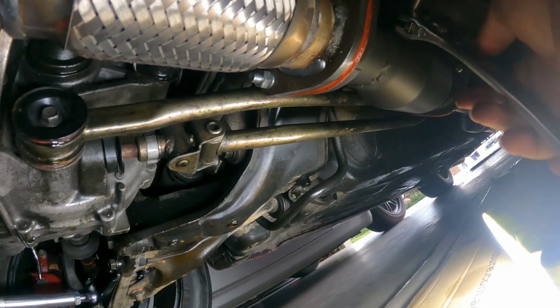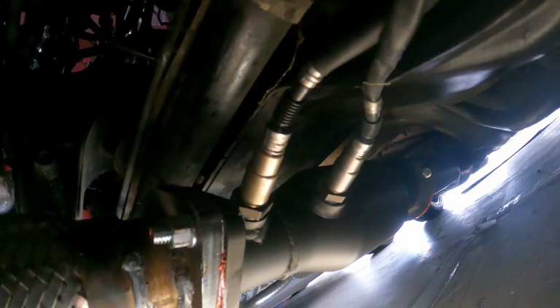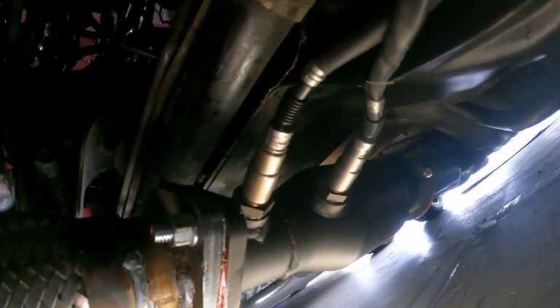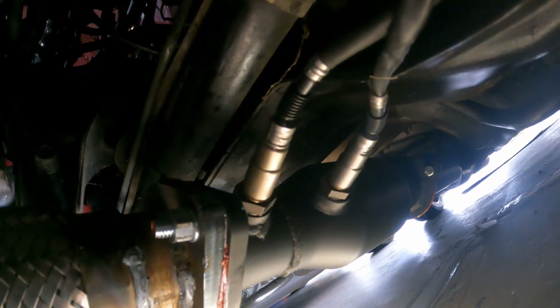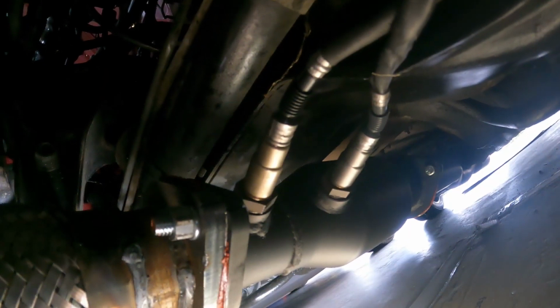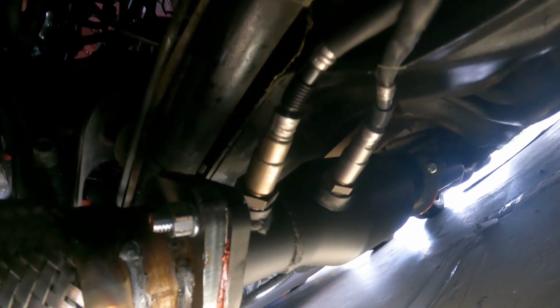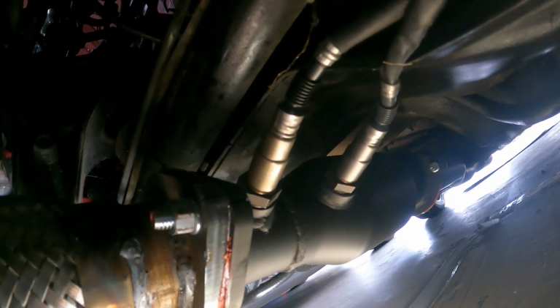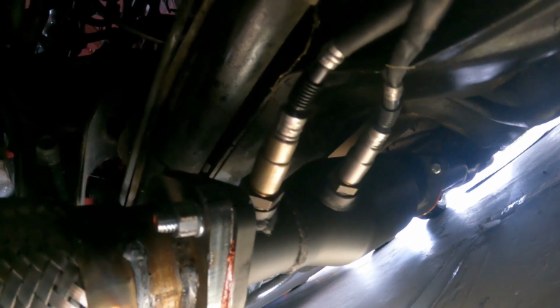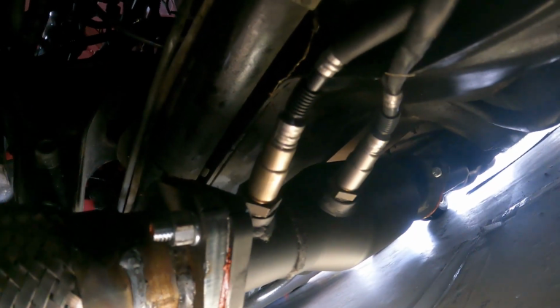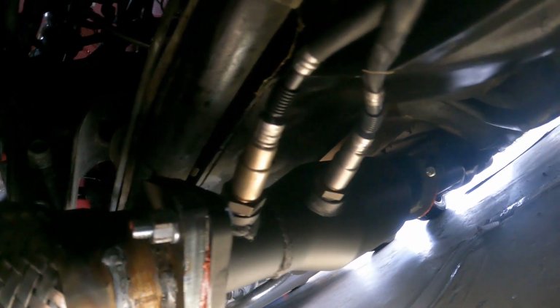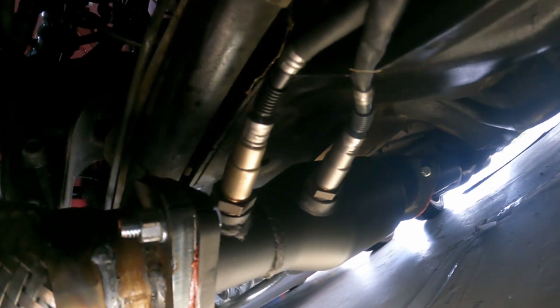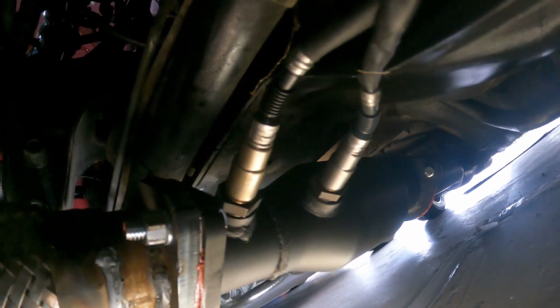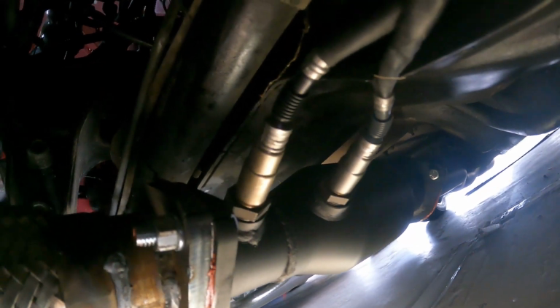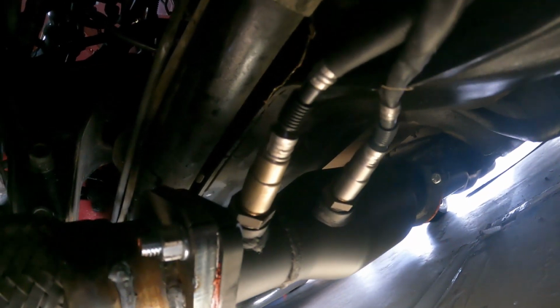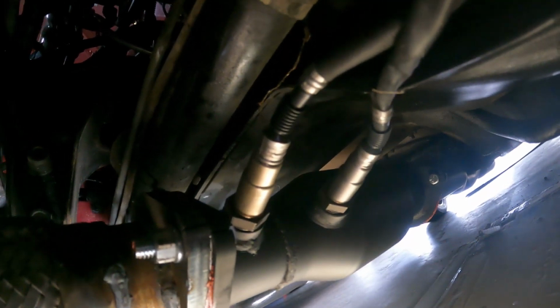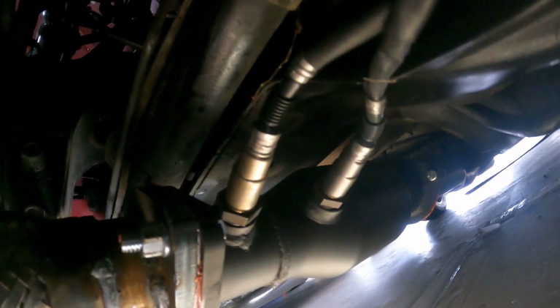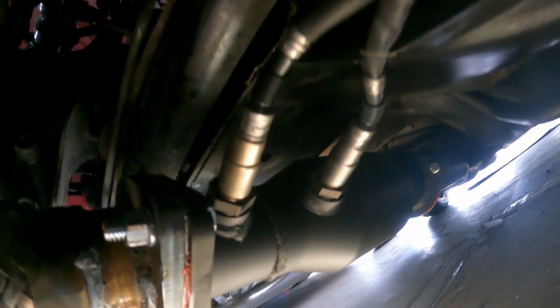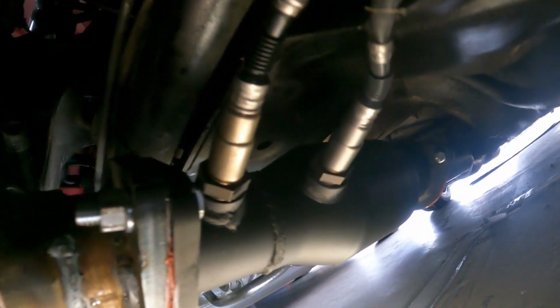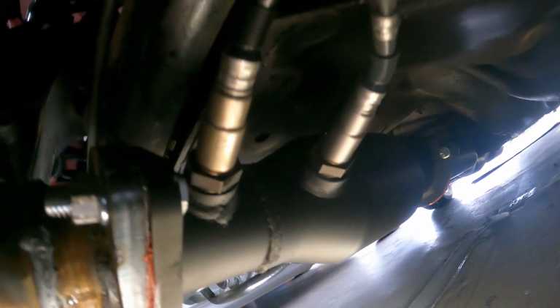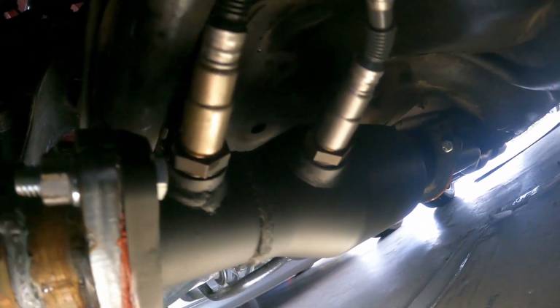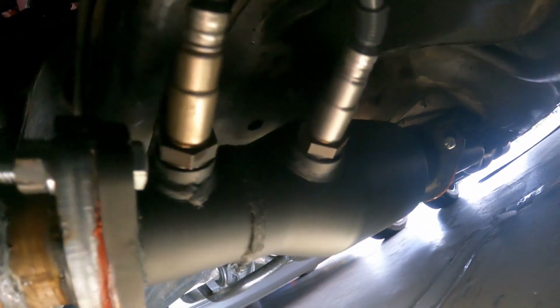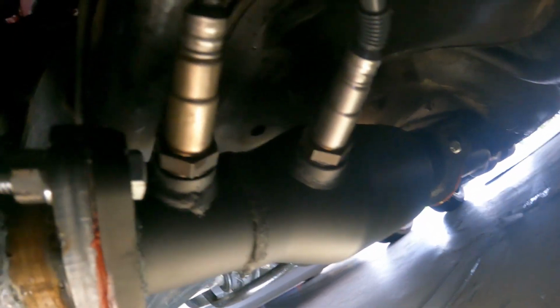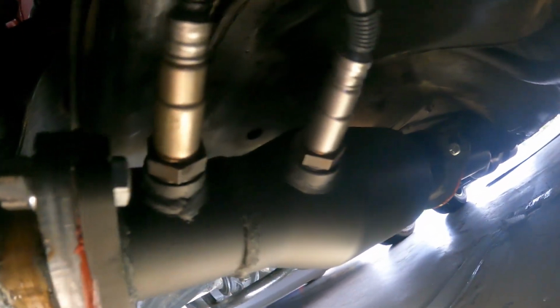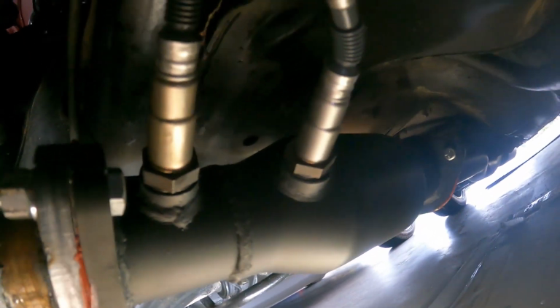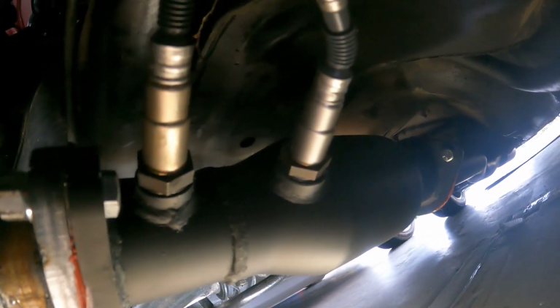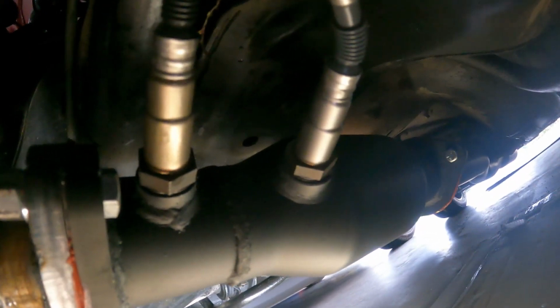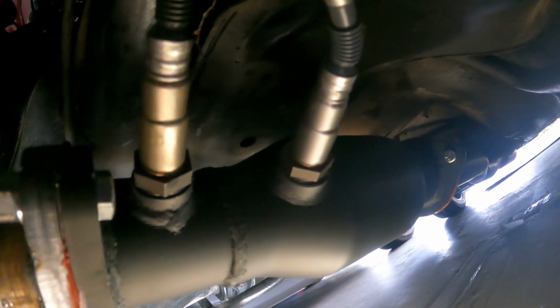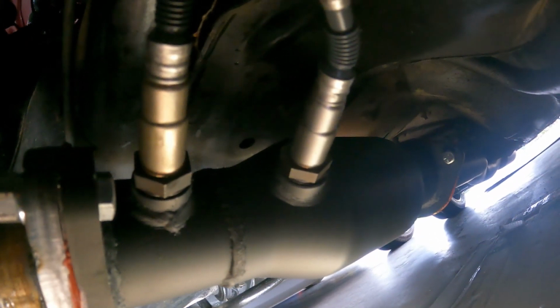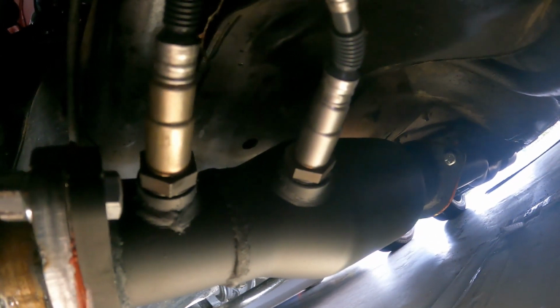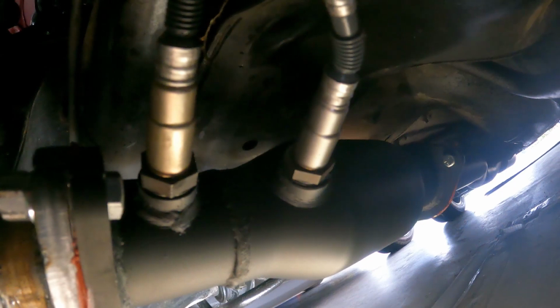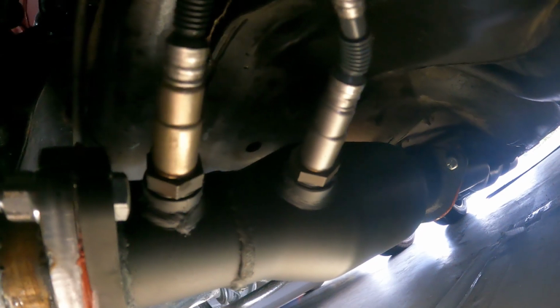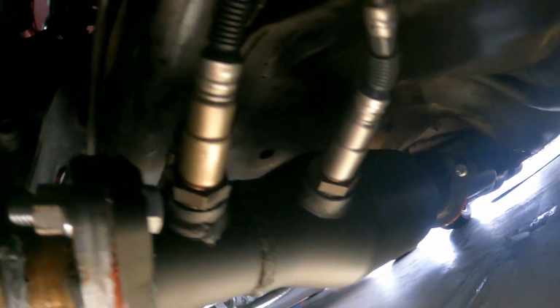It's got the narrow band on the left for the factory computer and then the wideband on the right.